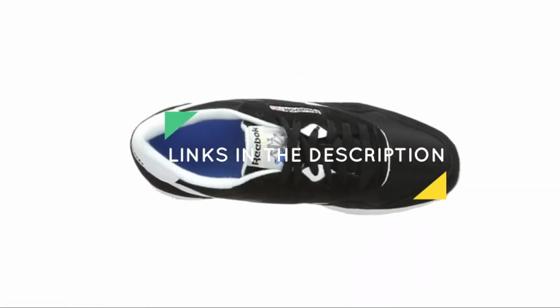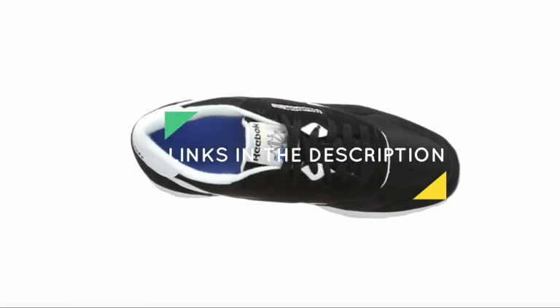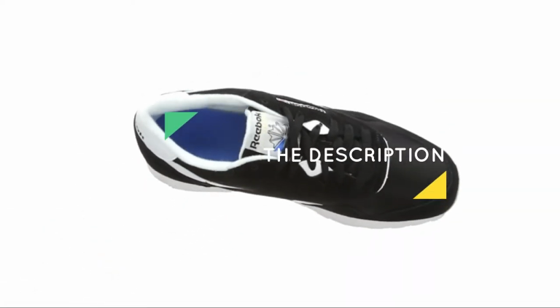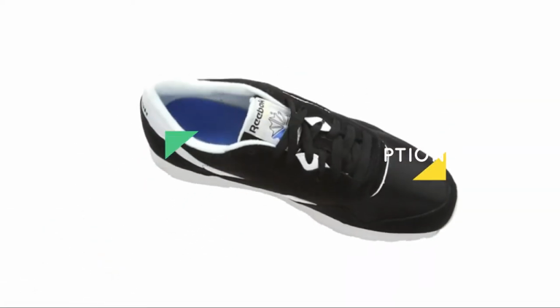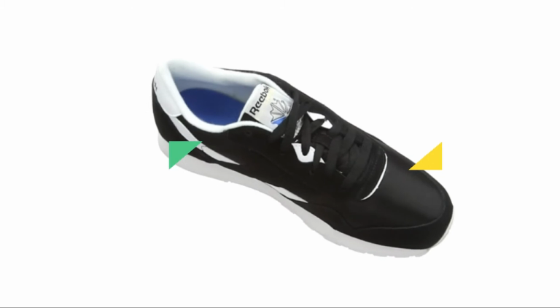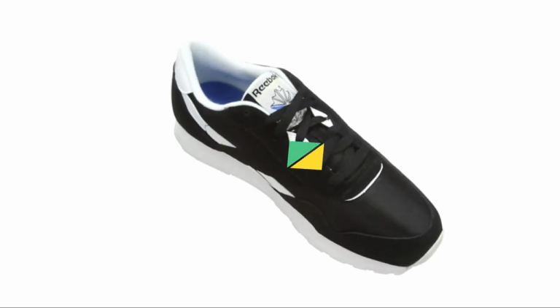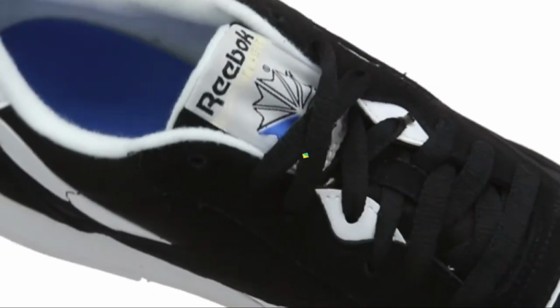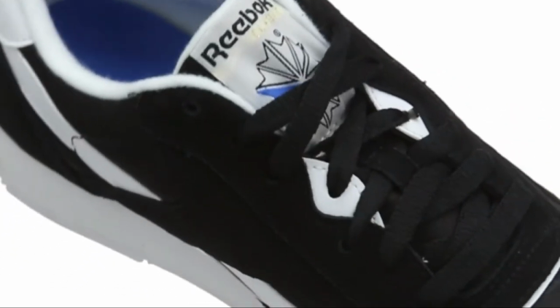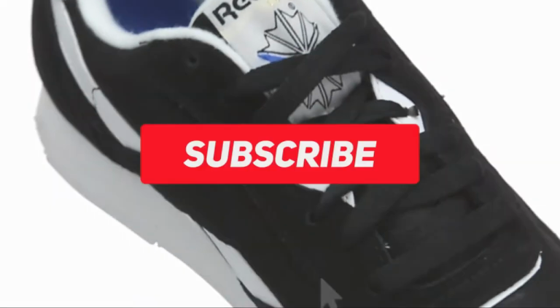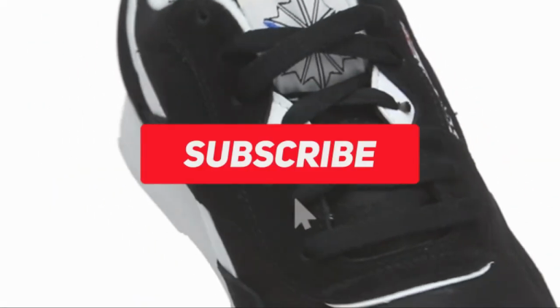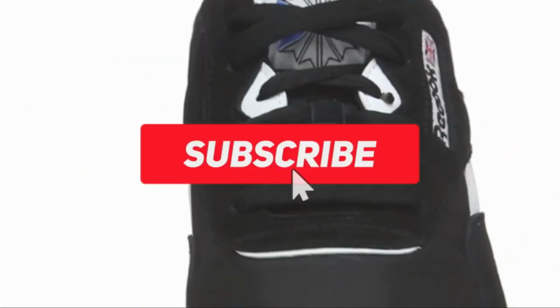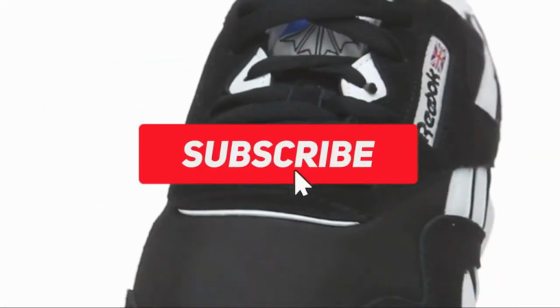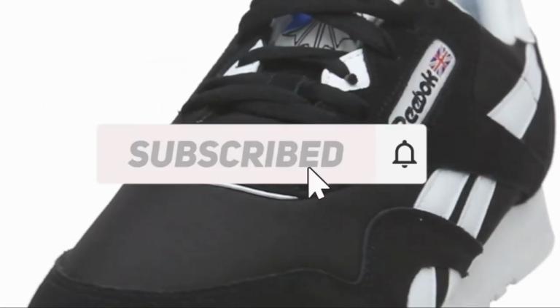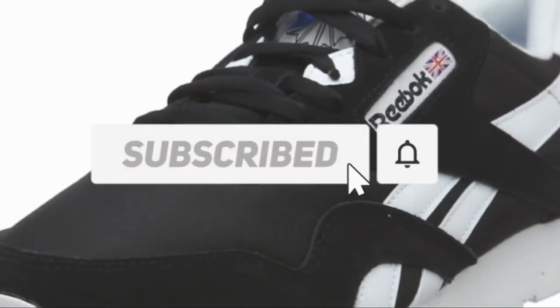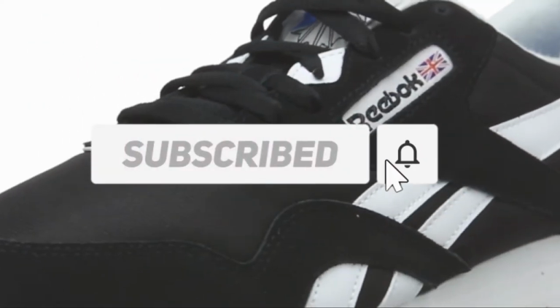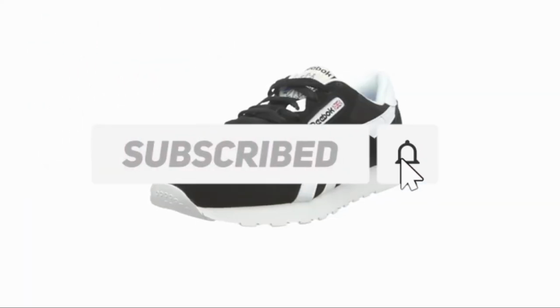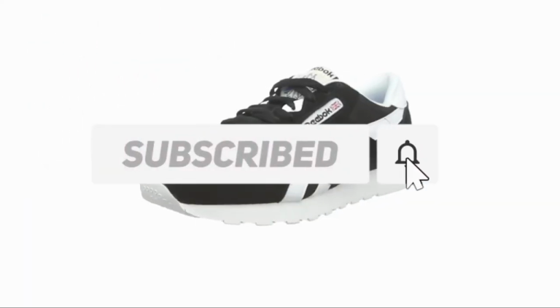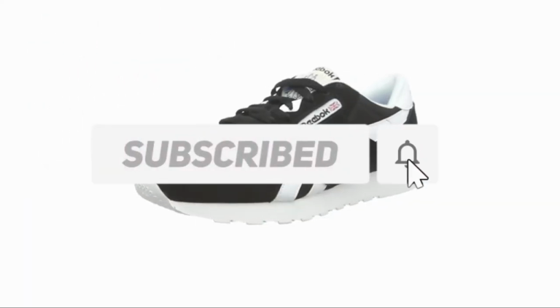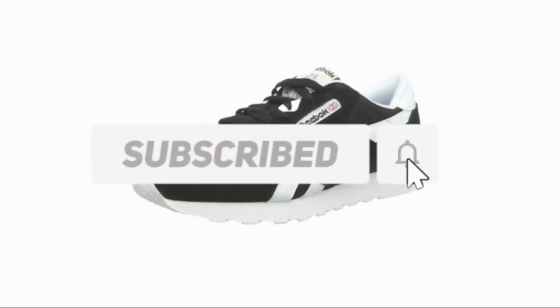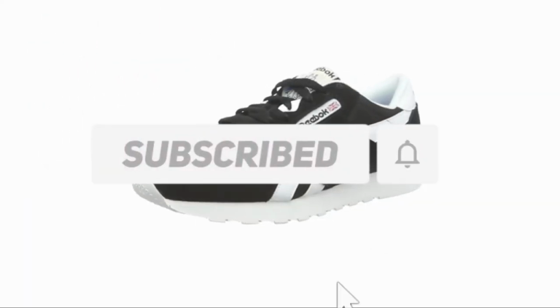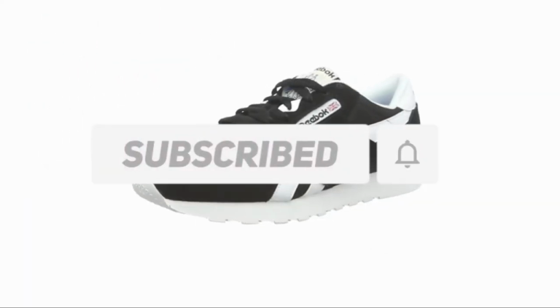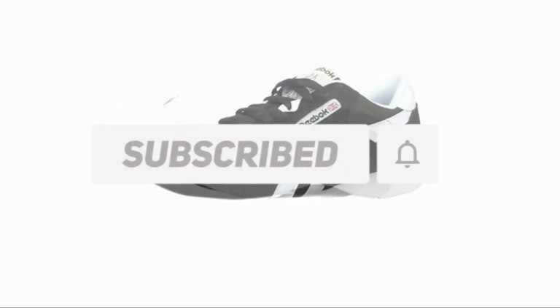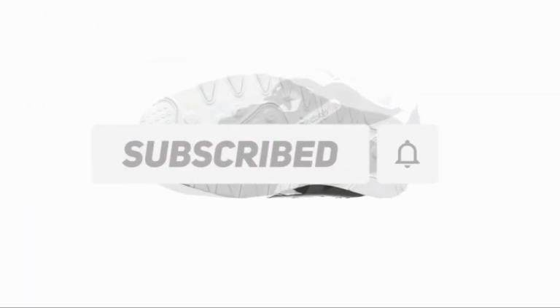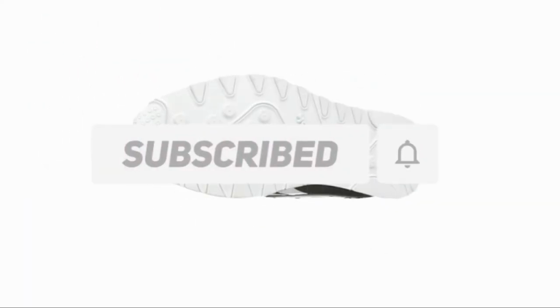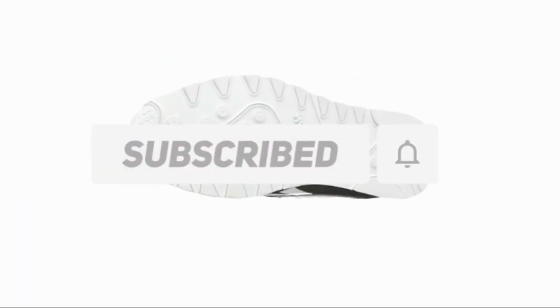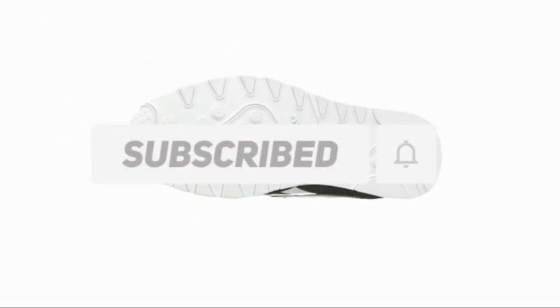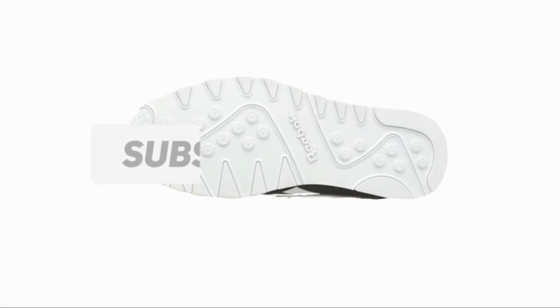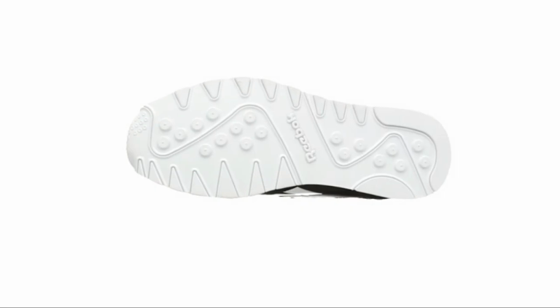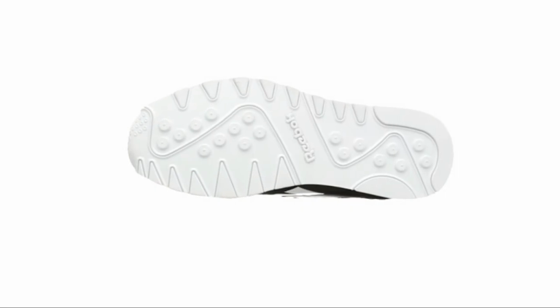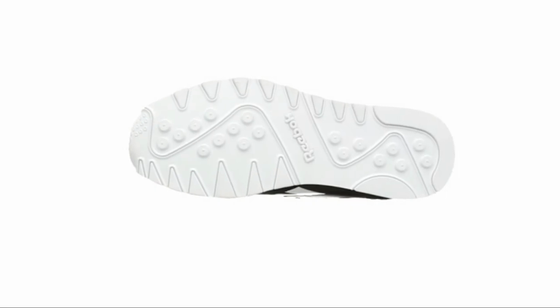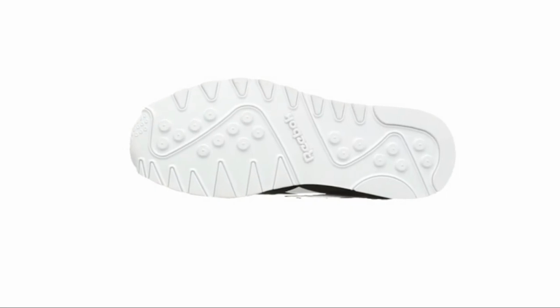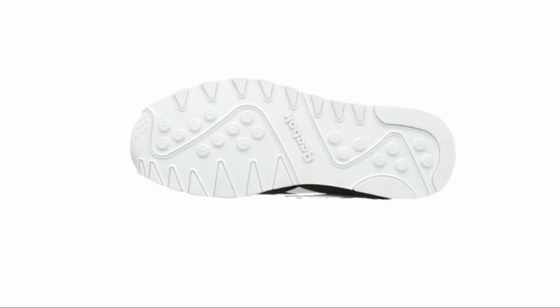Also make sure to like, comment, share, subscribe, and hit the bell button for upcoming video notifications. Okay, so let's get started with the video.